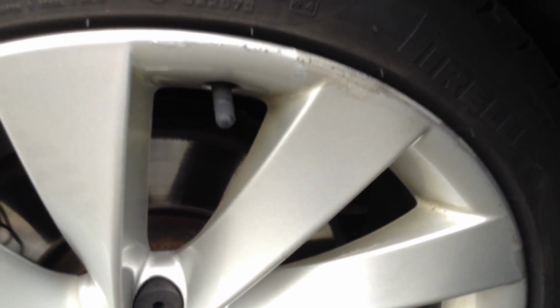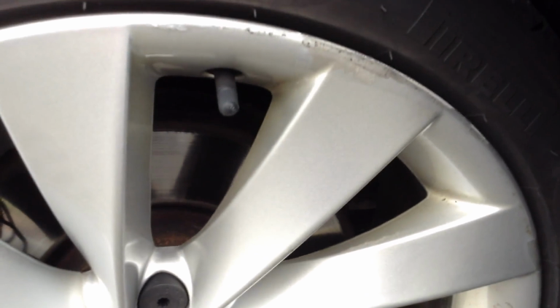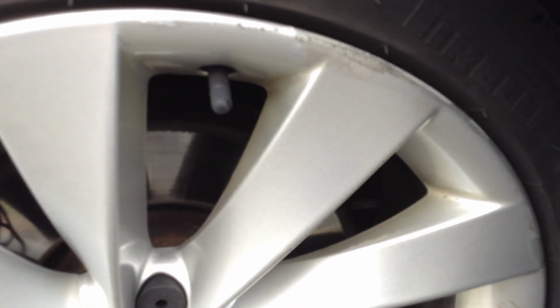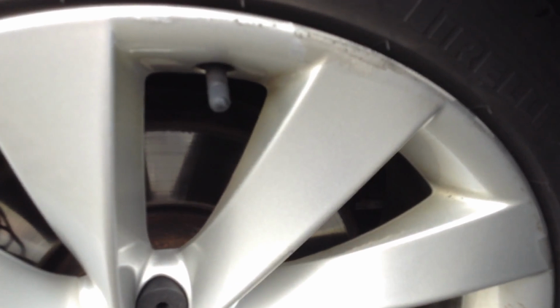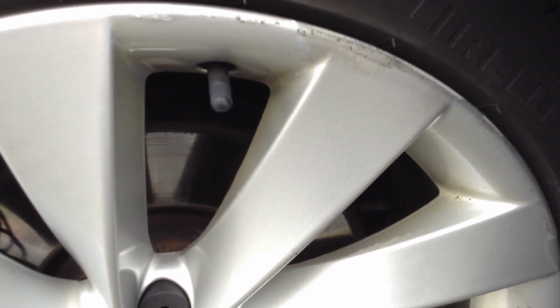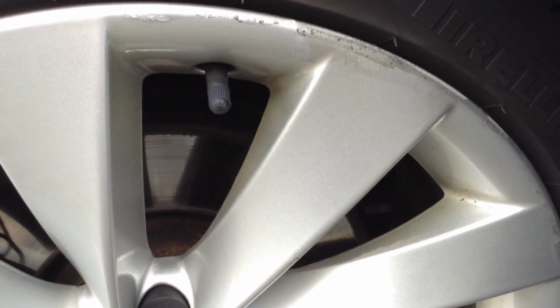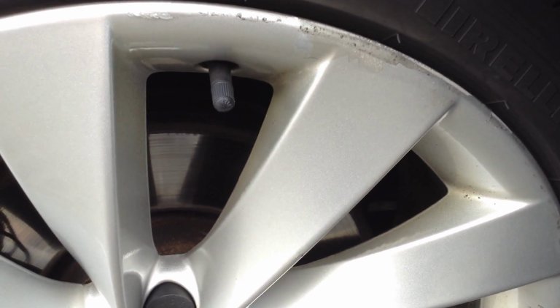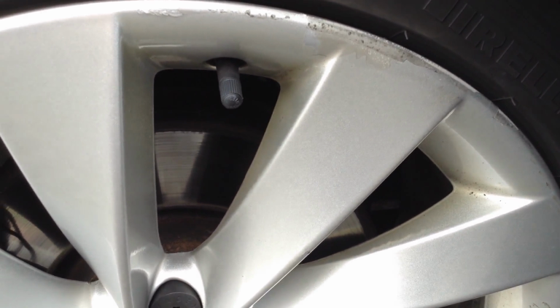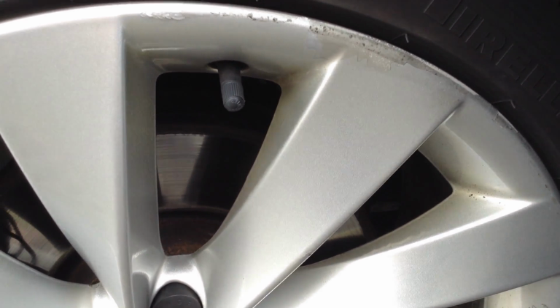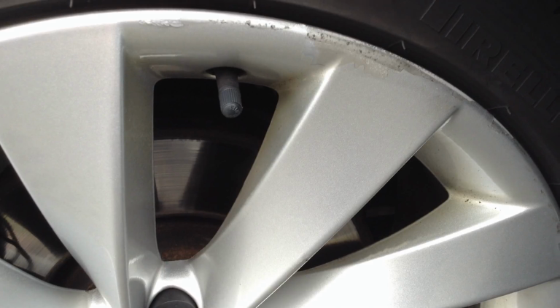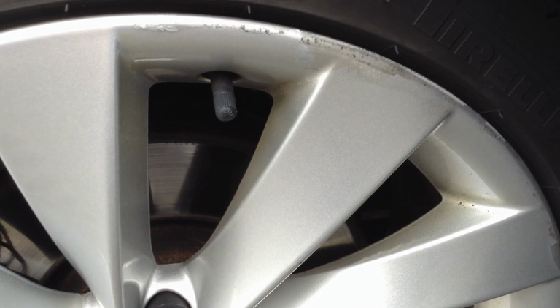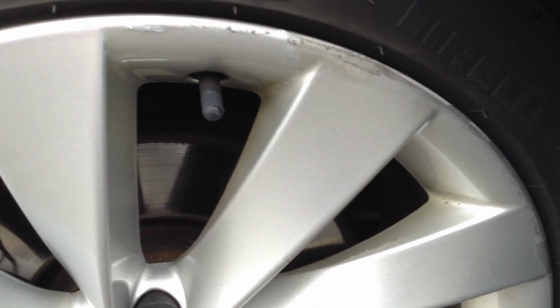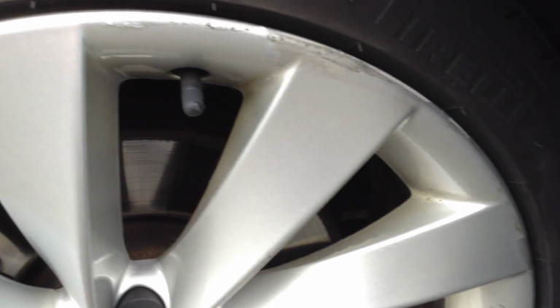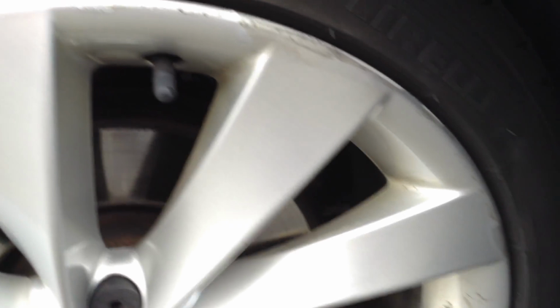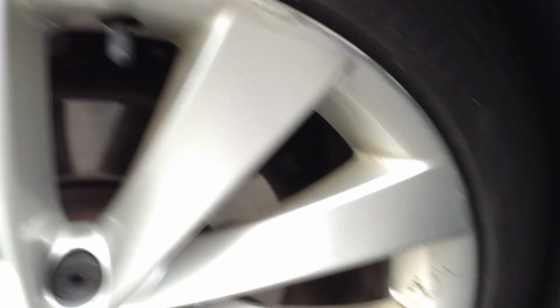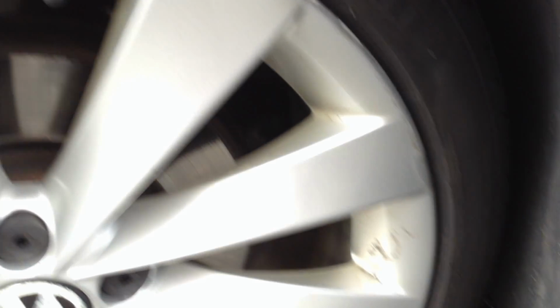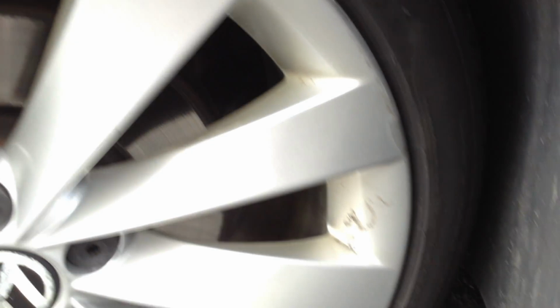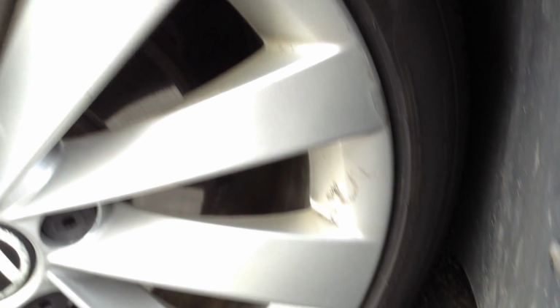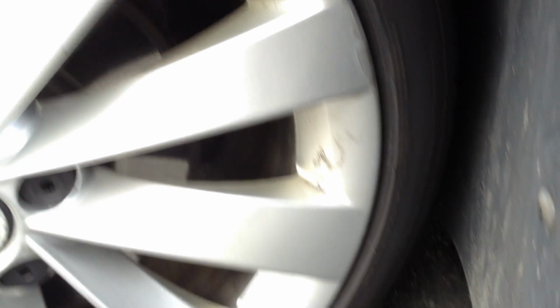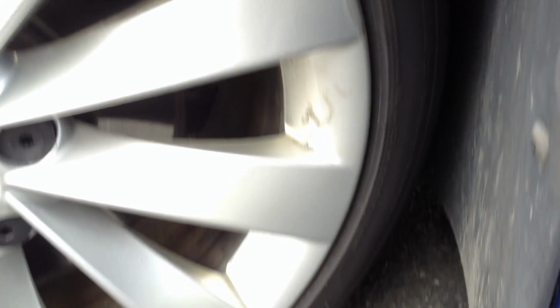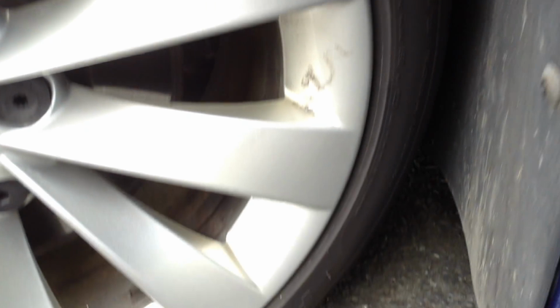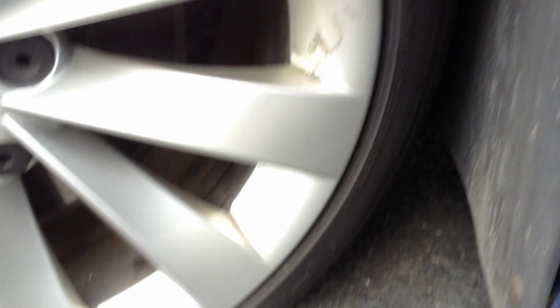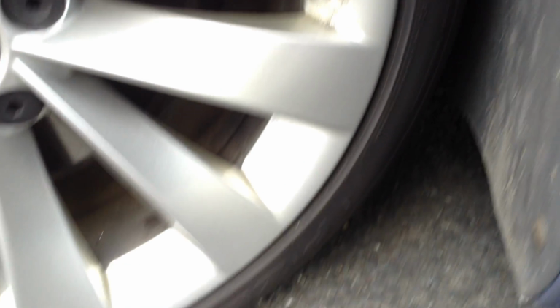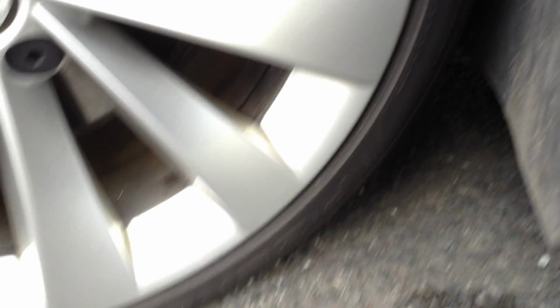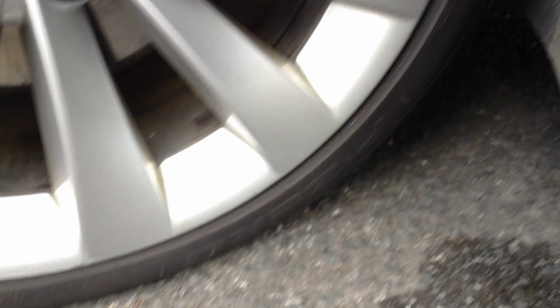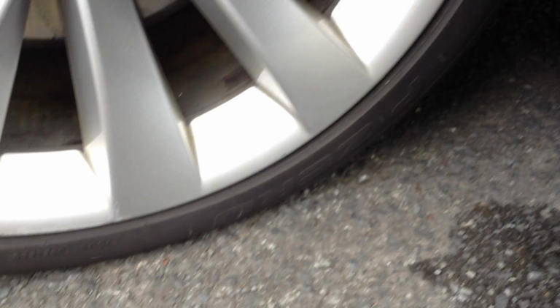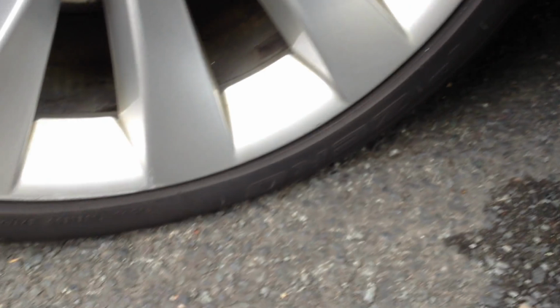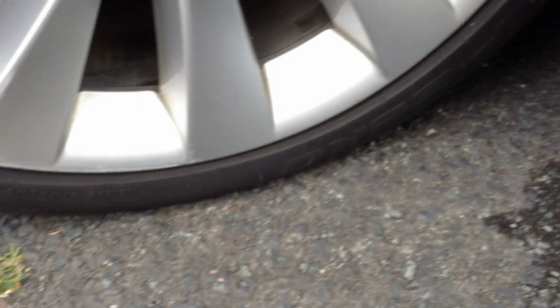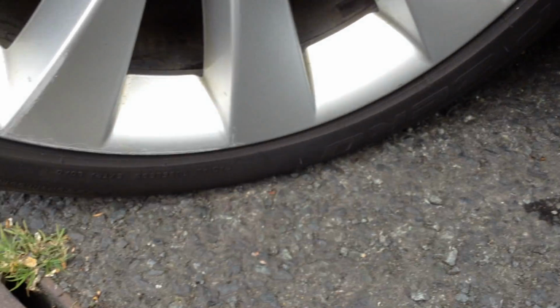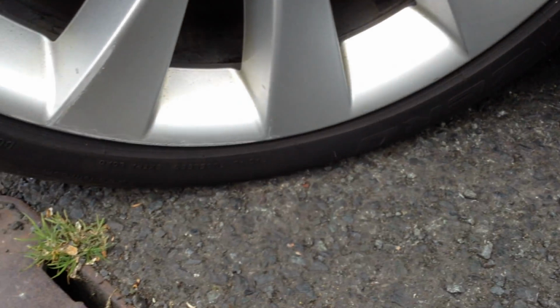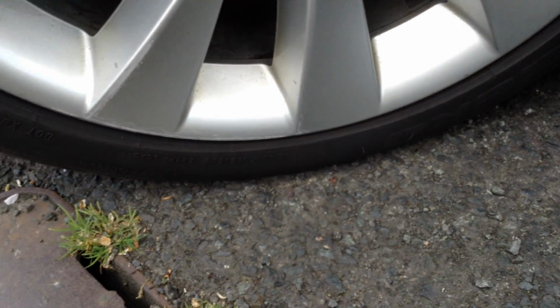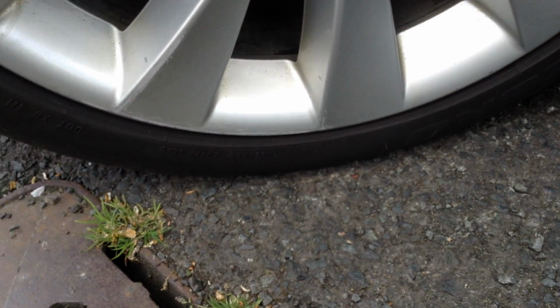The nearside front alloy will again require a refurb — you've got some curbing and some lacquer peel to this alloy as well.